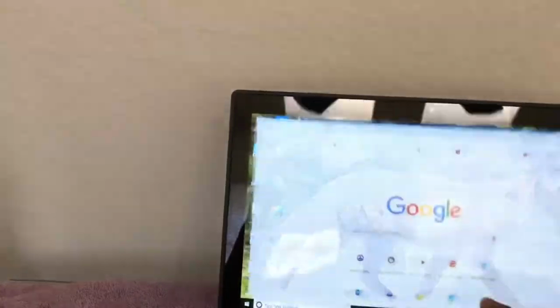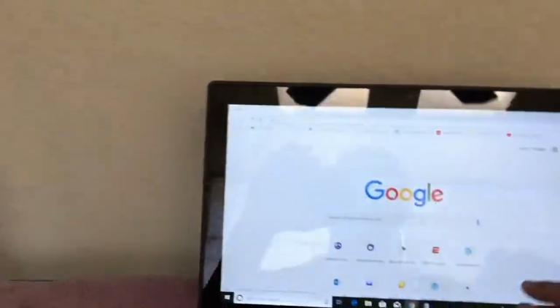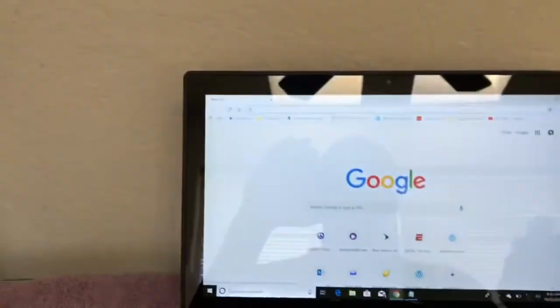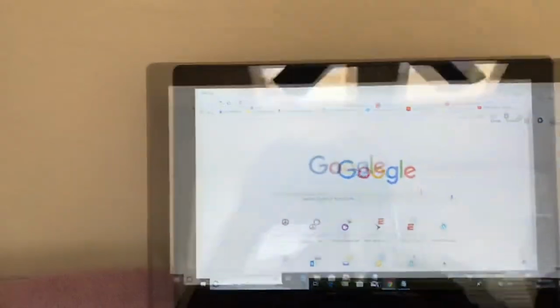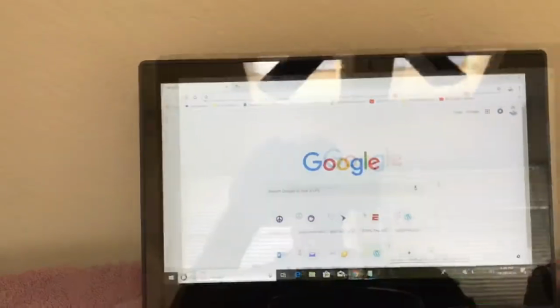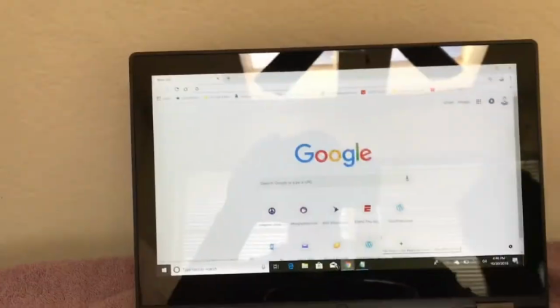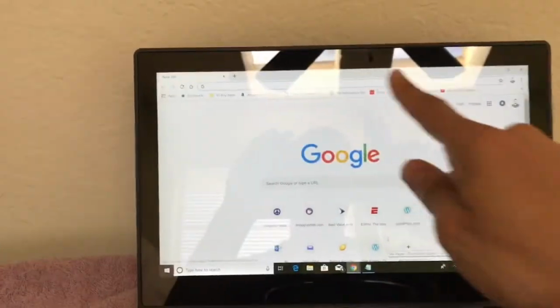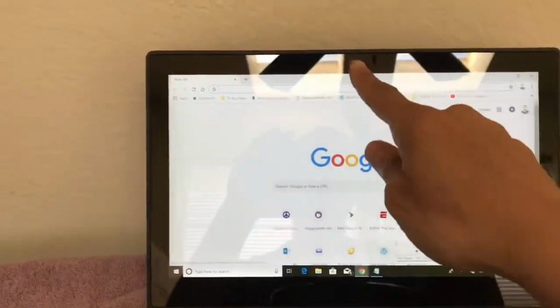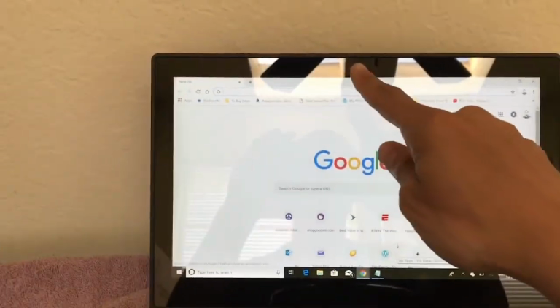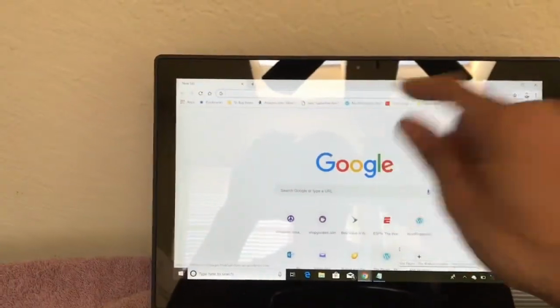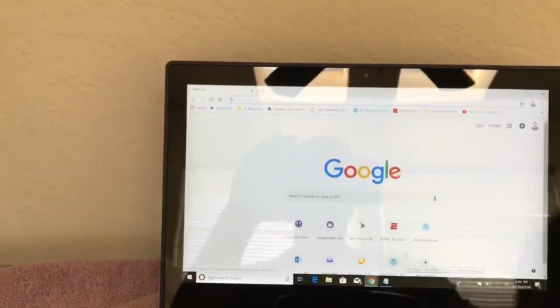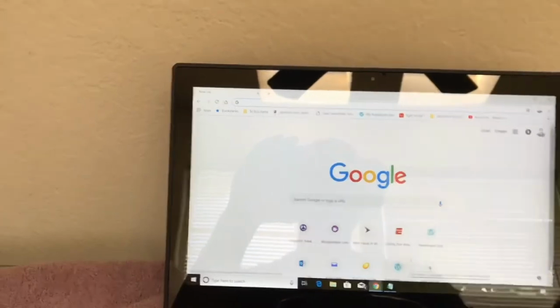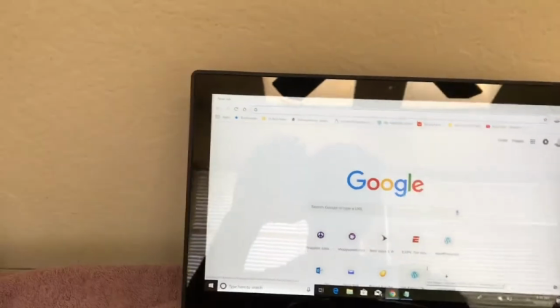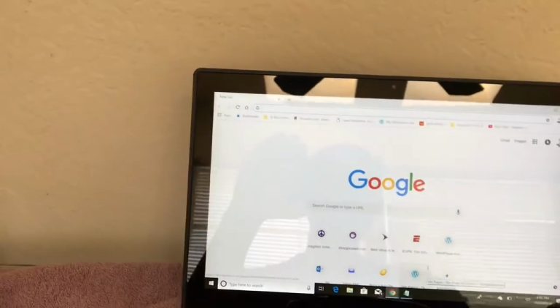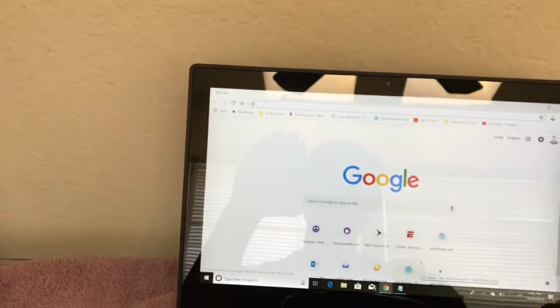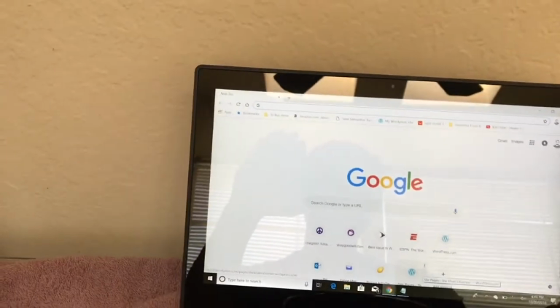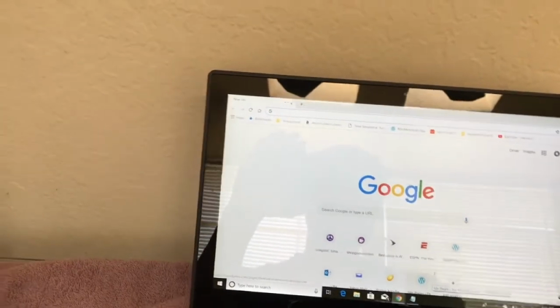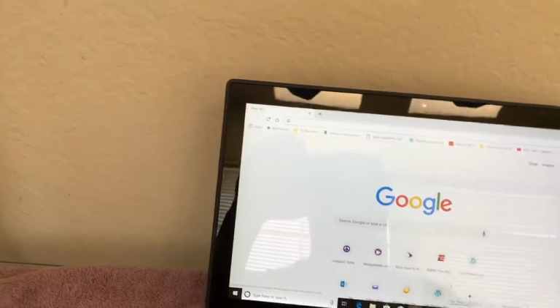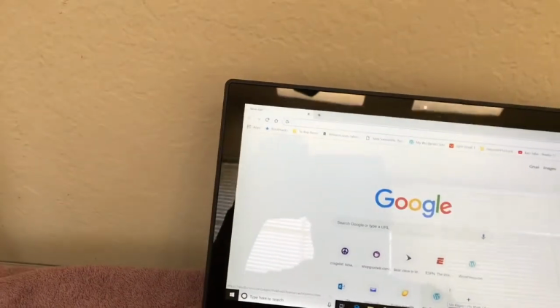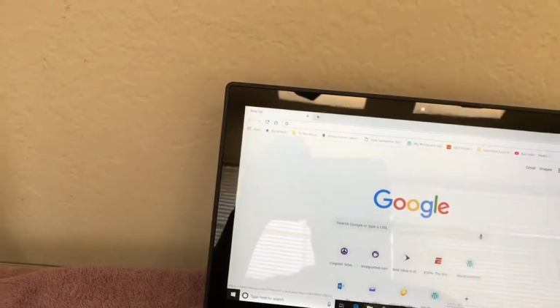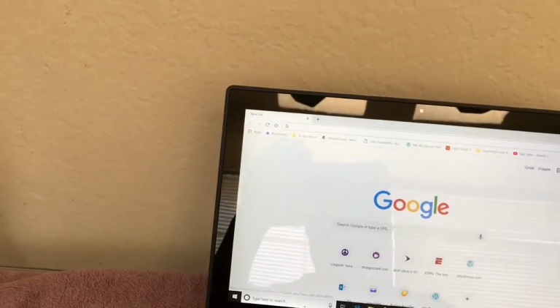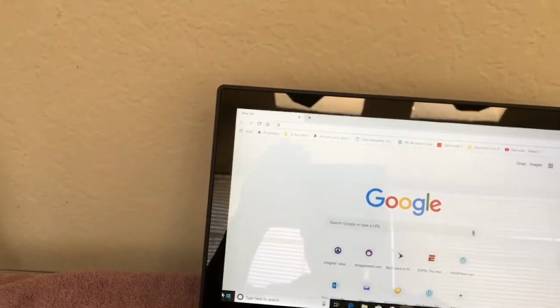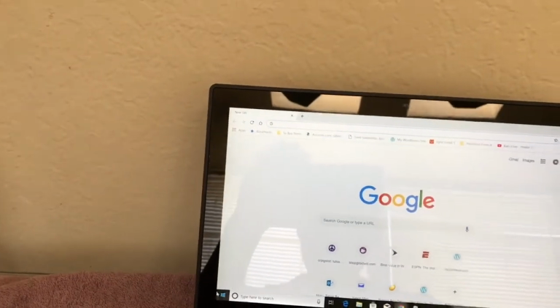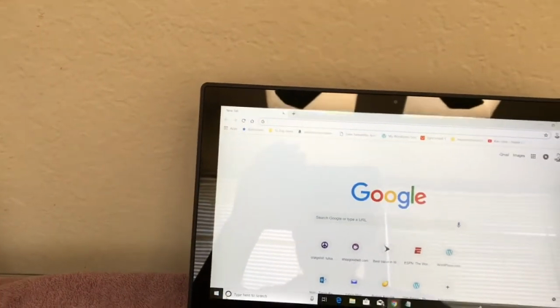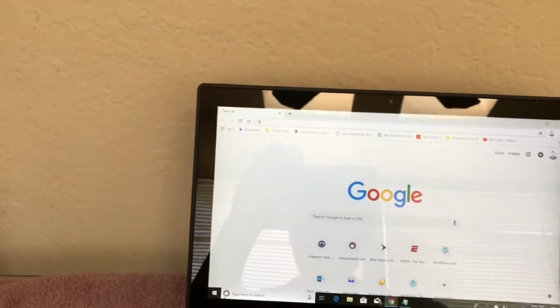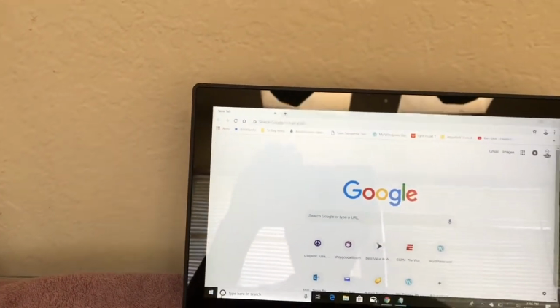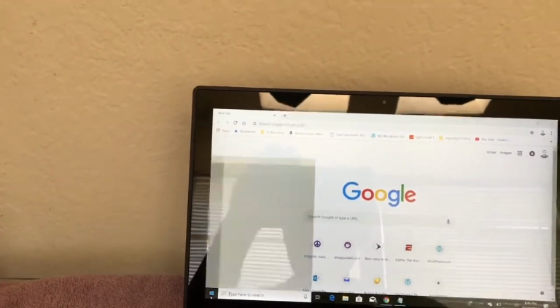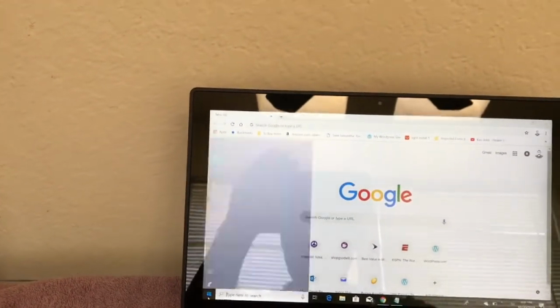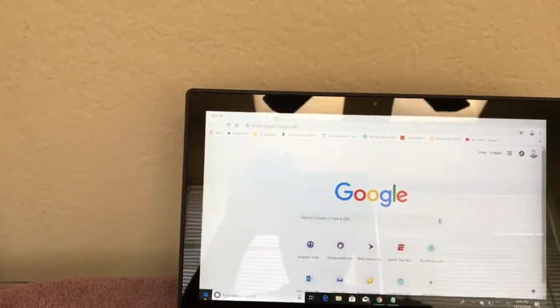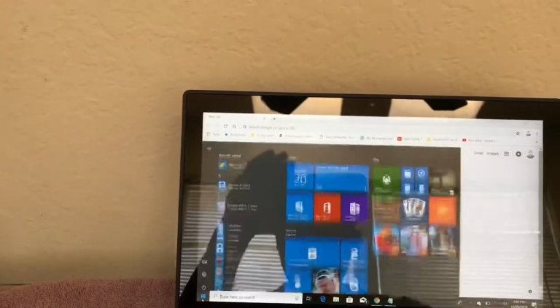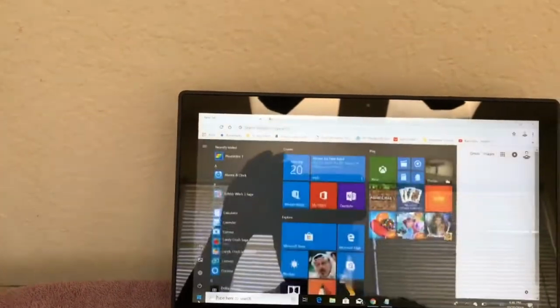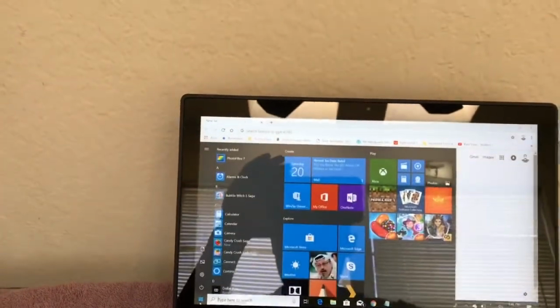The screen is 1080p. We have a webcam up here. Let me just pull up the specs for you.